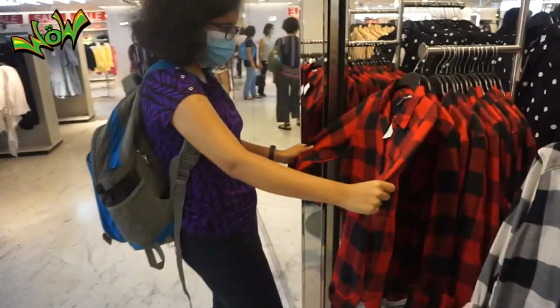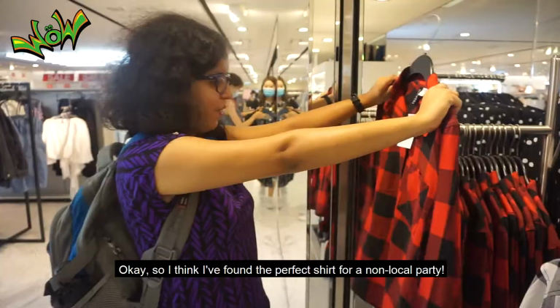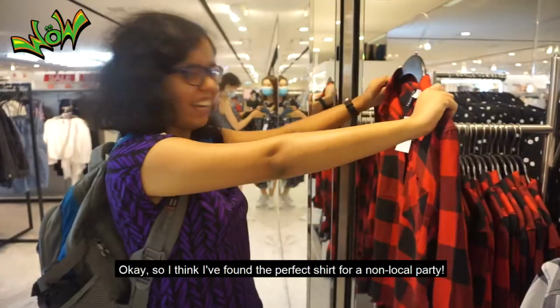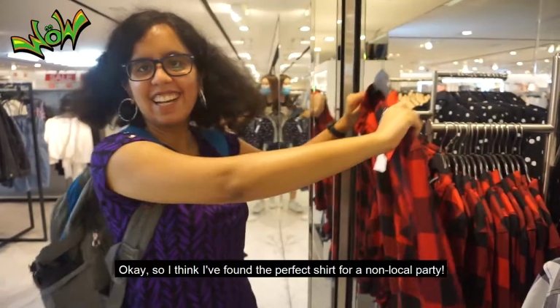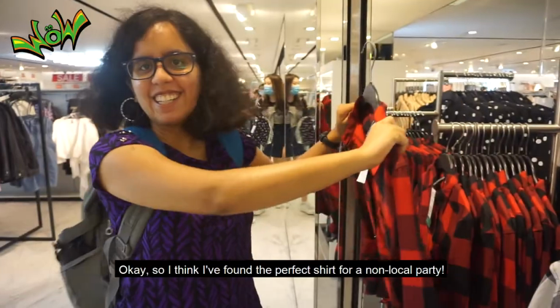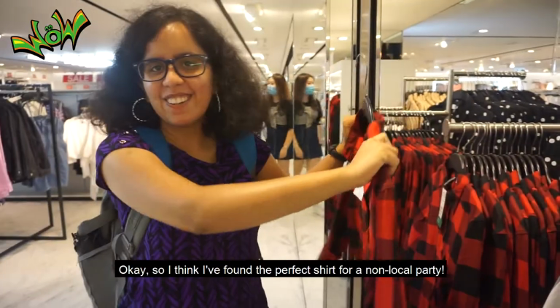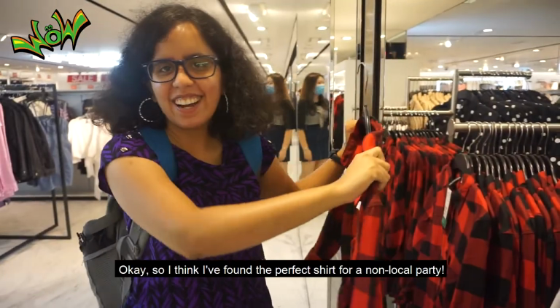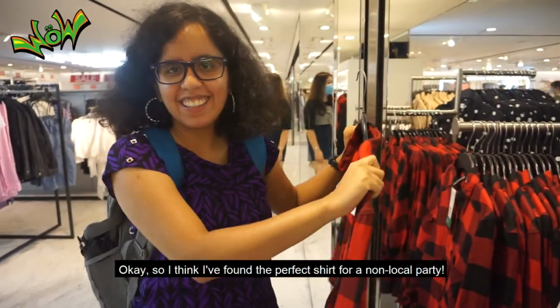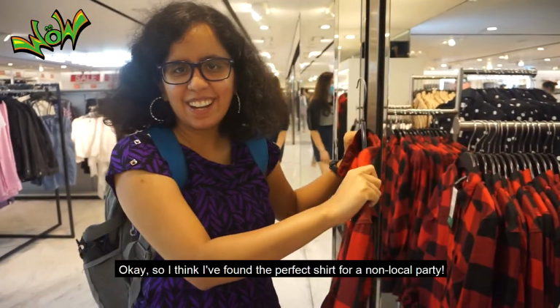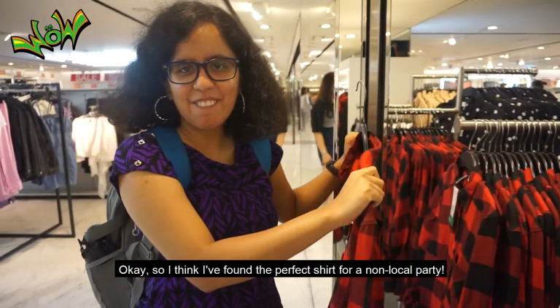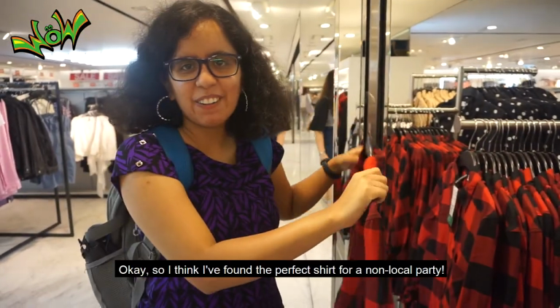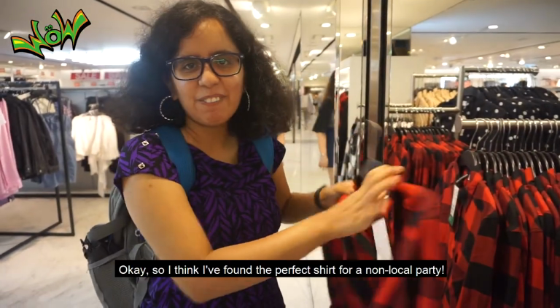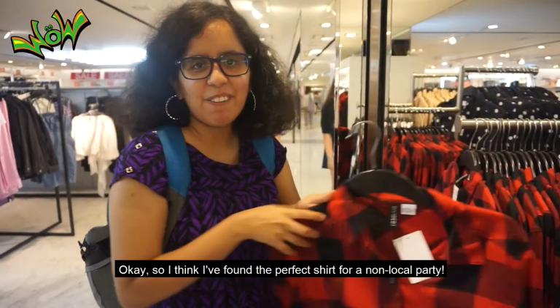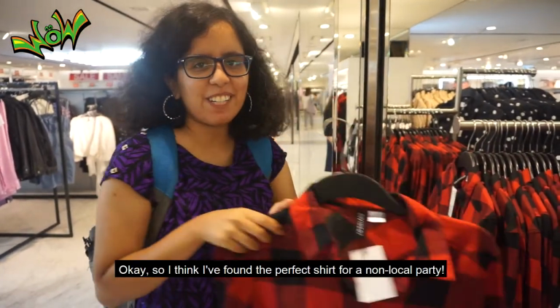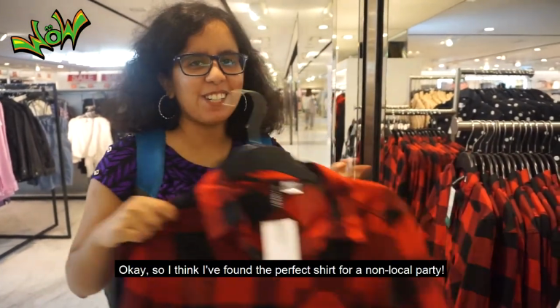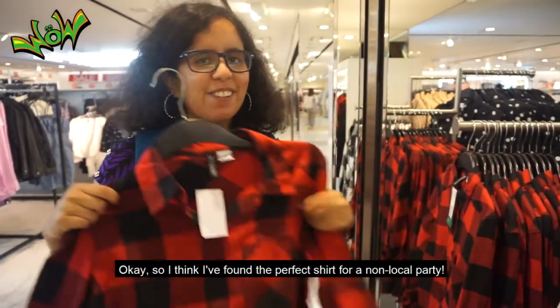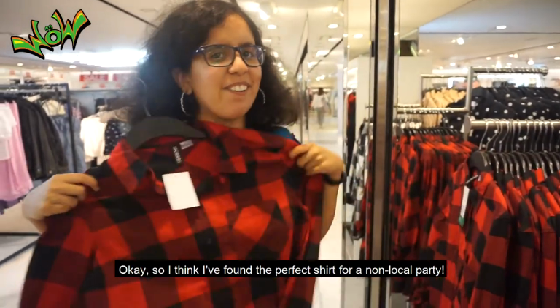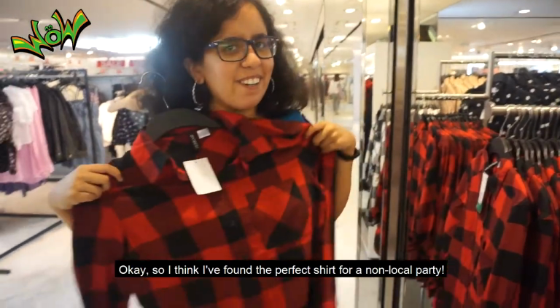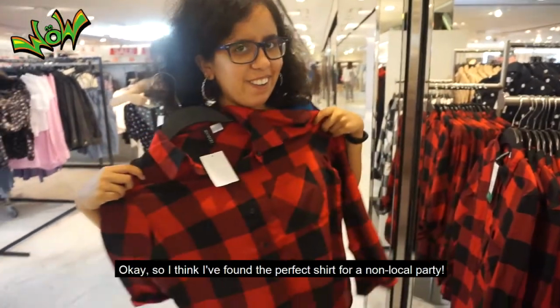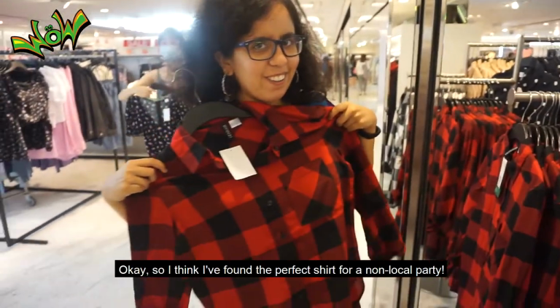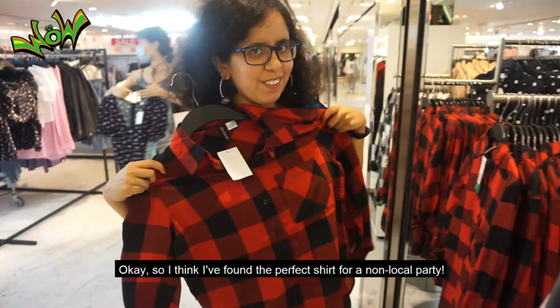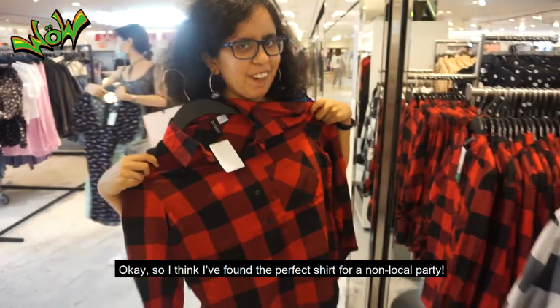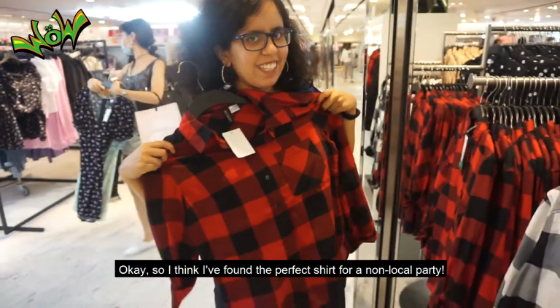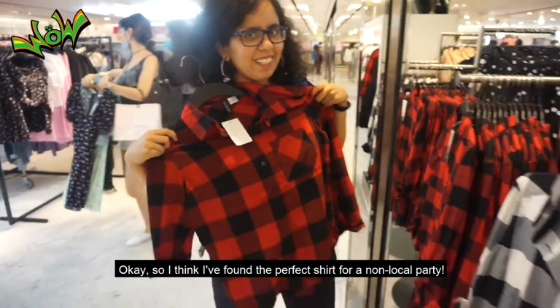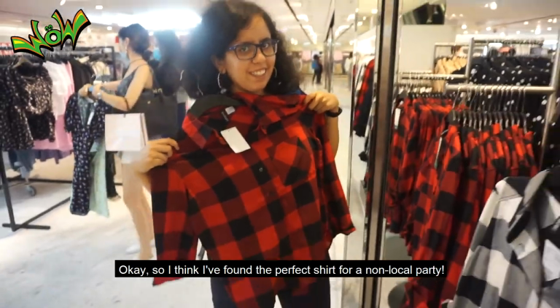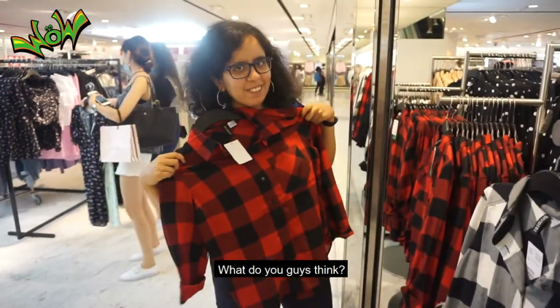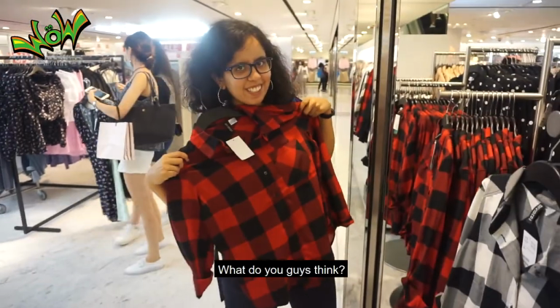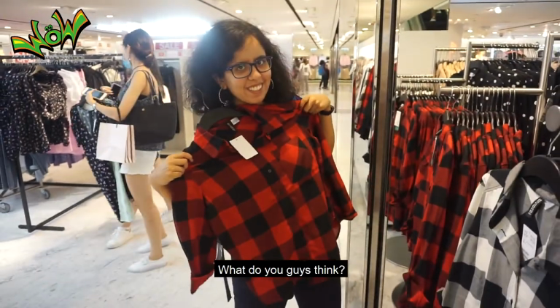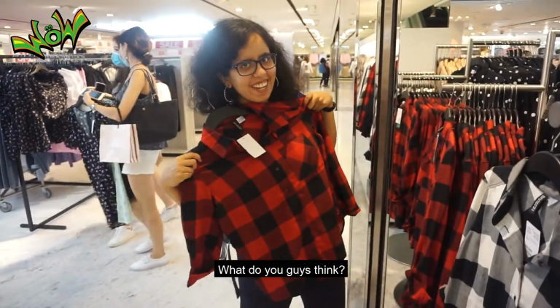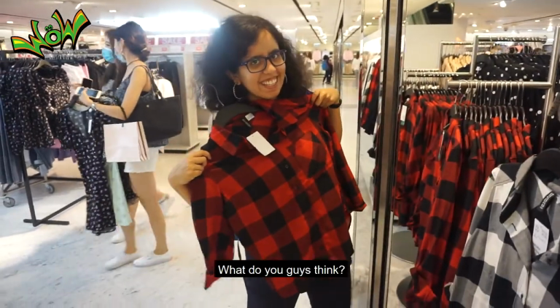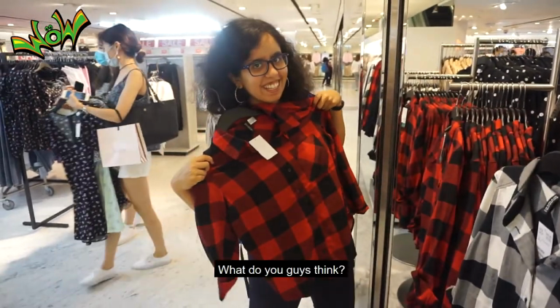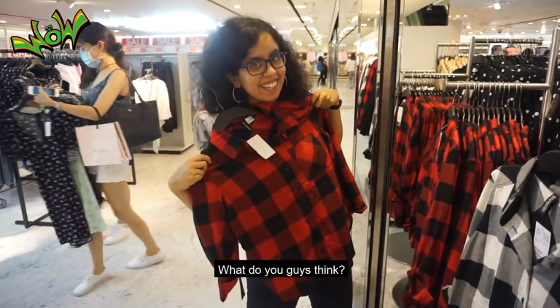I think I found the perfect shirt for a non-local party. What do you guys think?